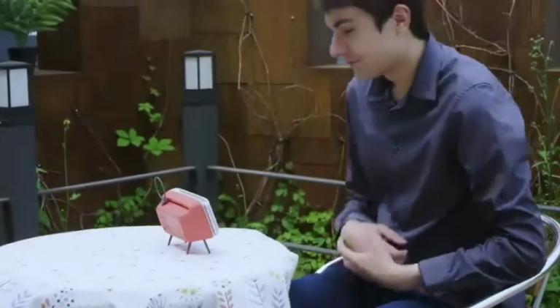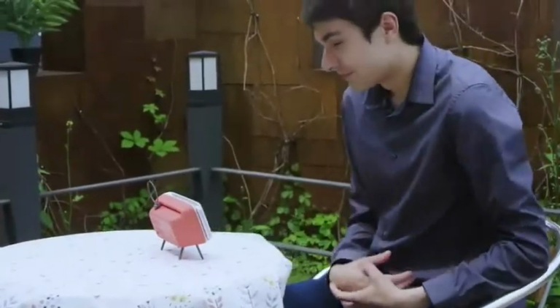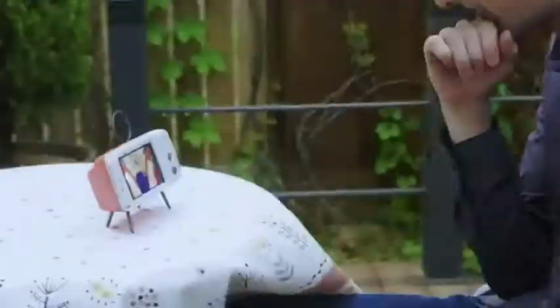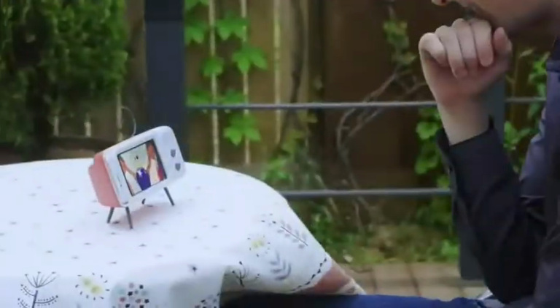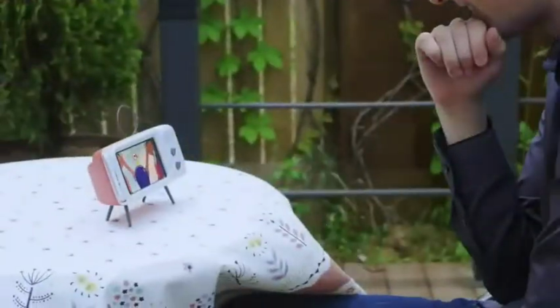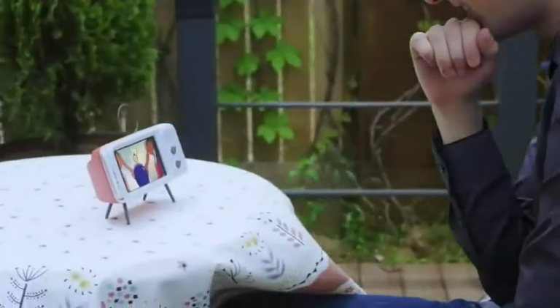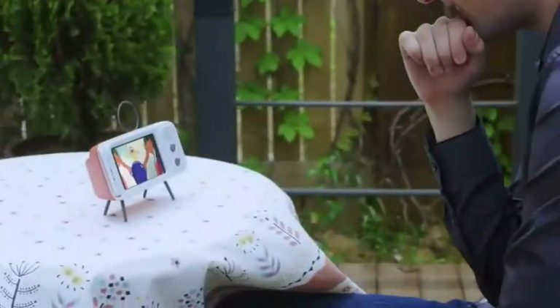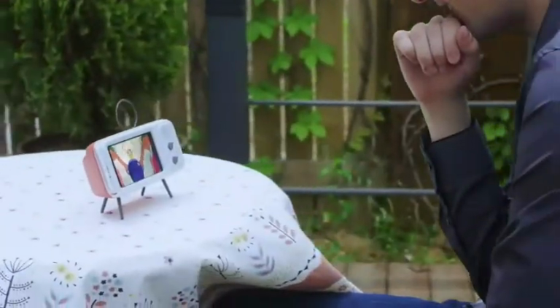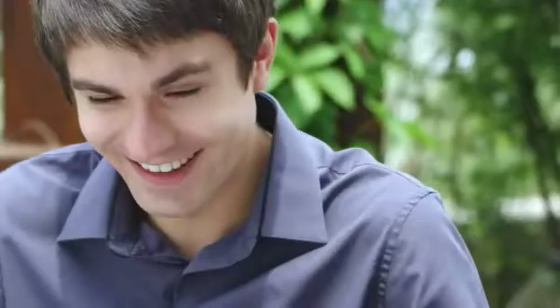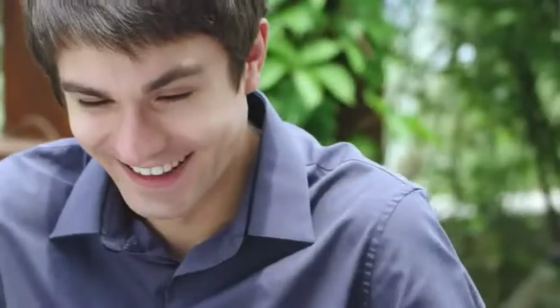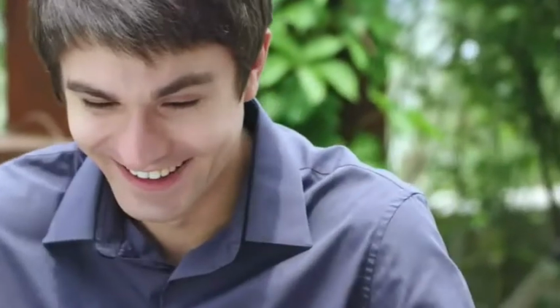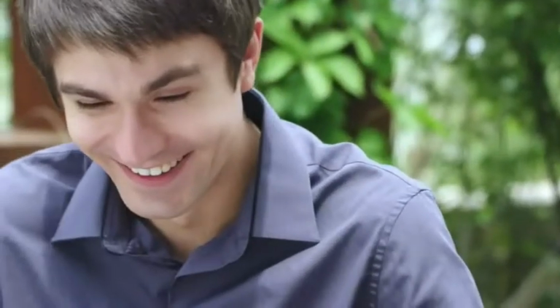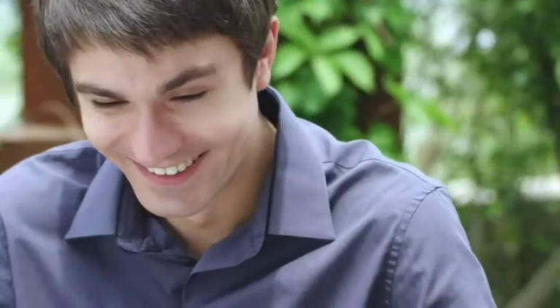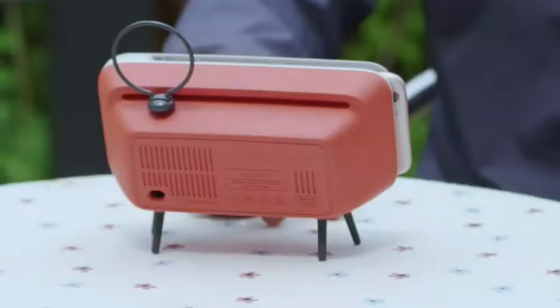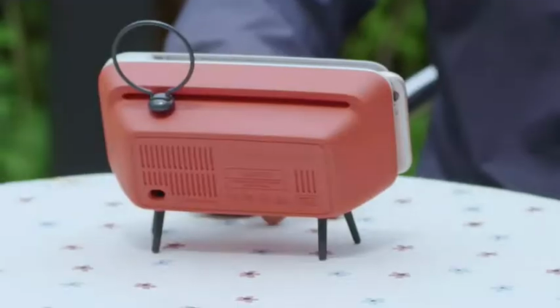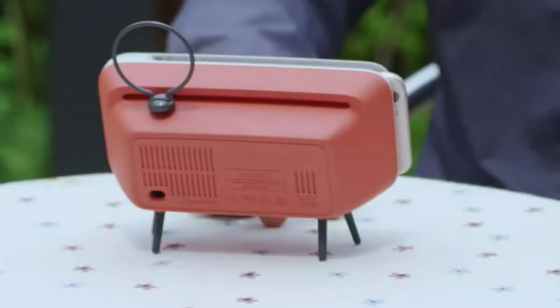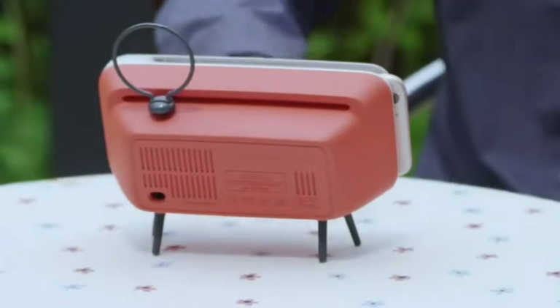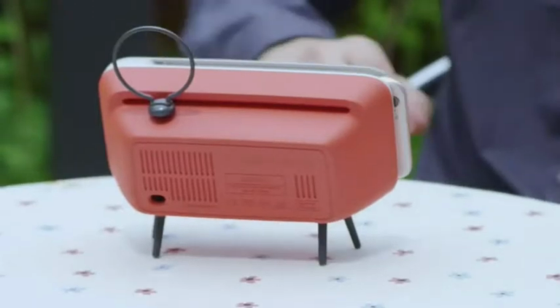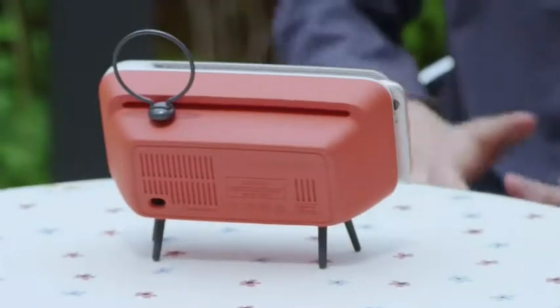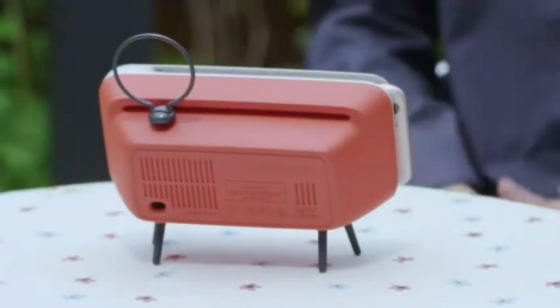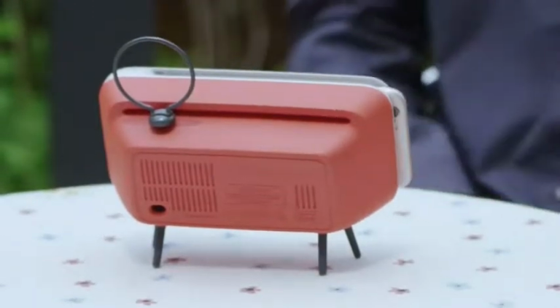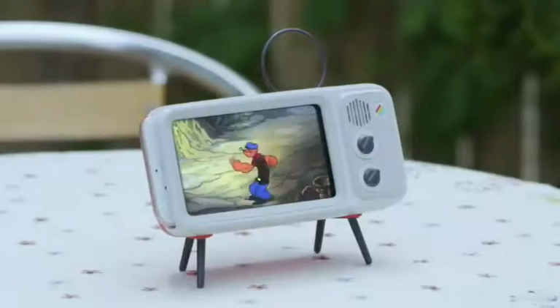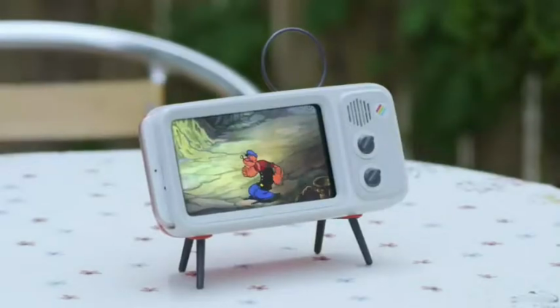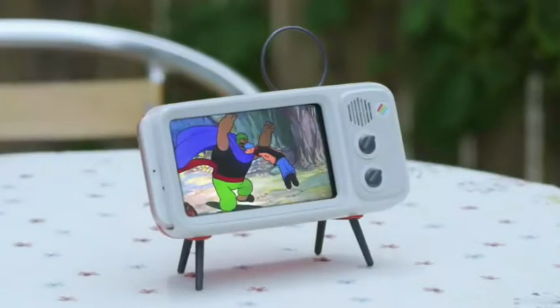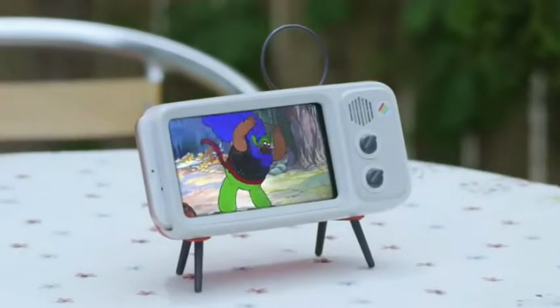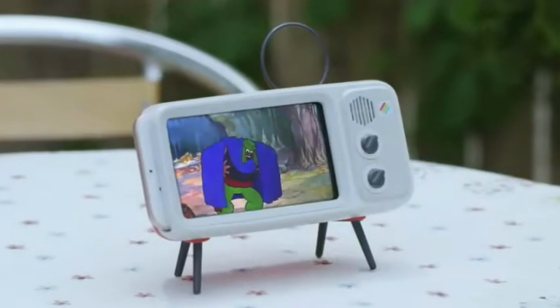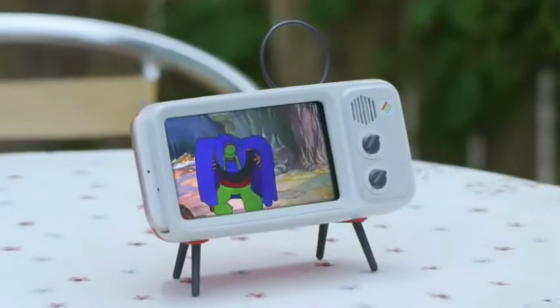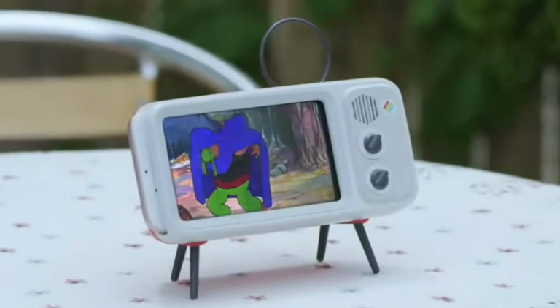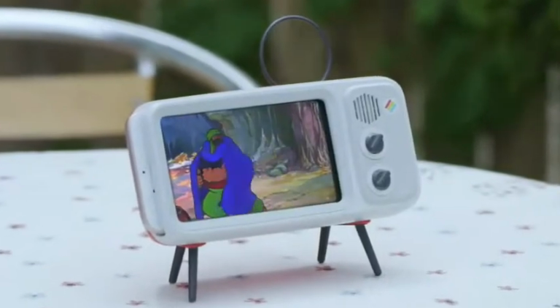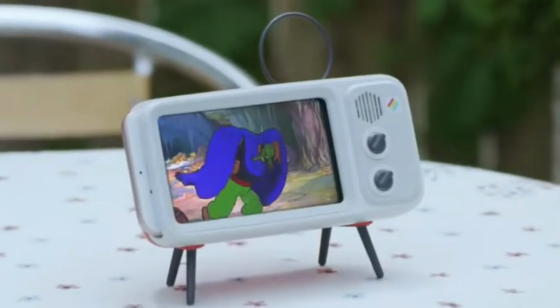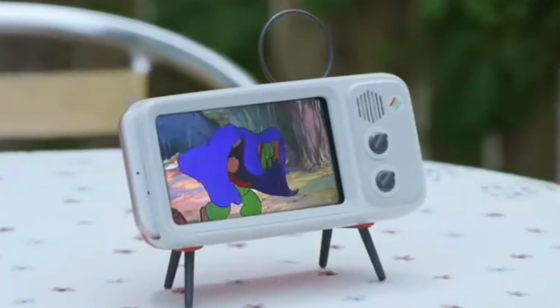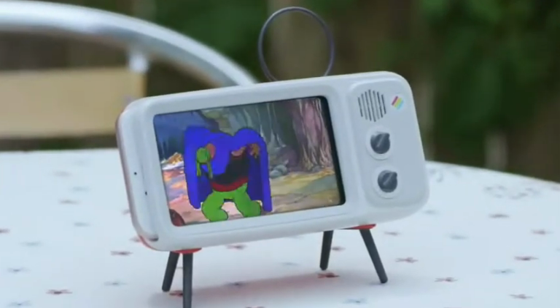Meet RetroDuck, a convenient accessory that instantly transforms your smartphone into a retro-style television.